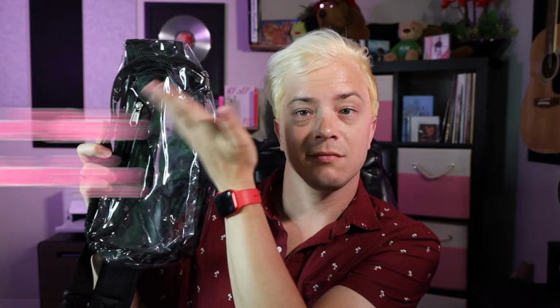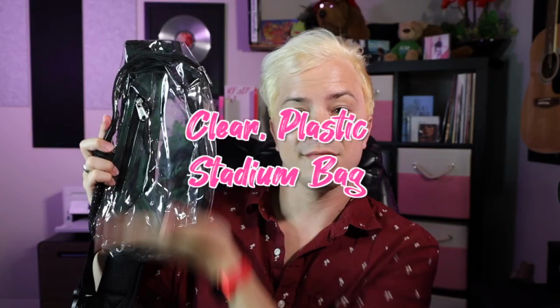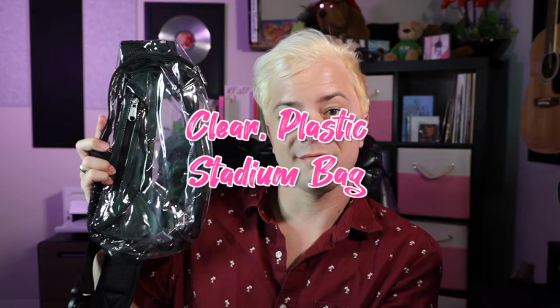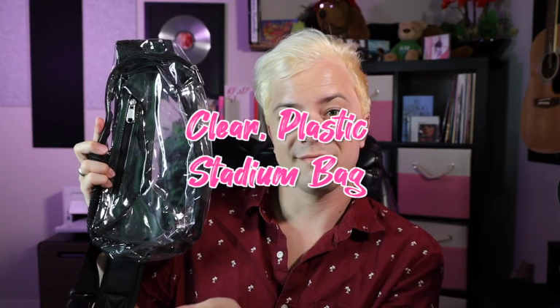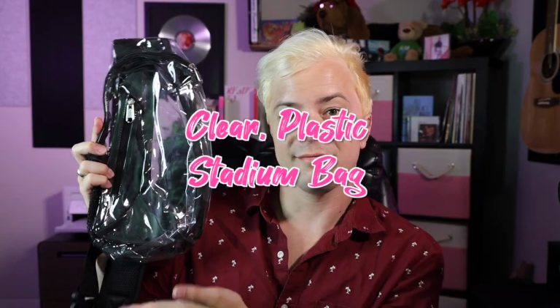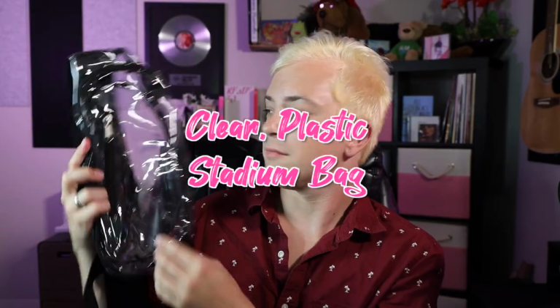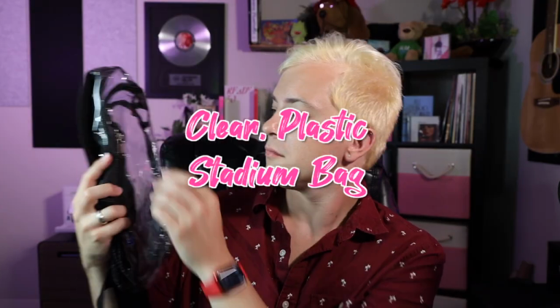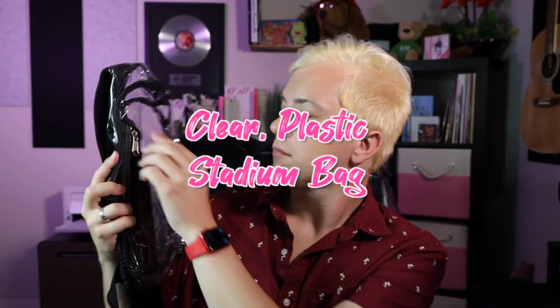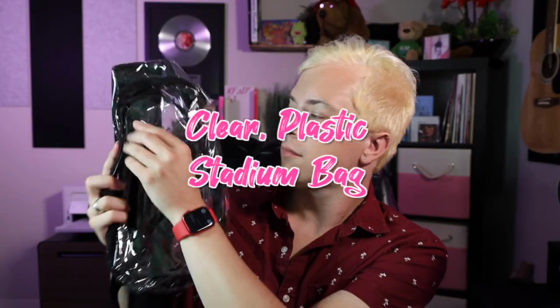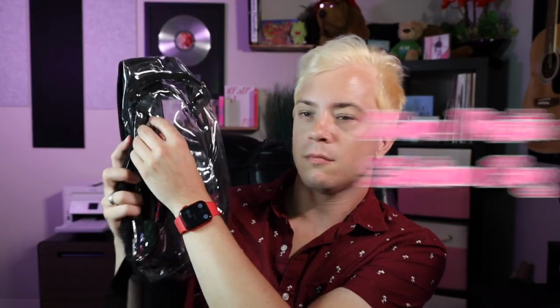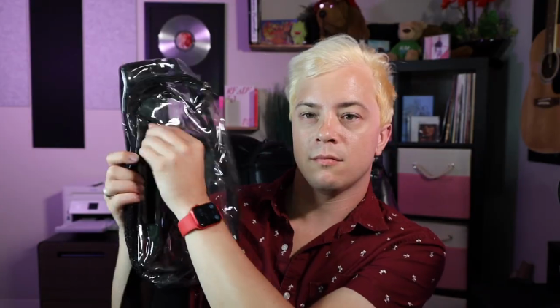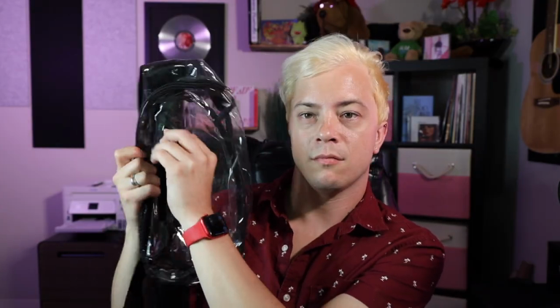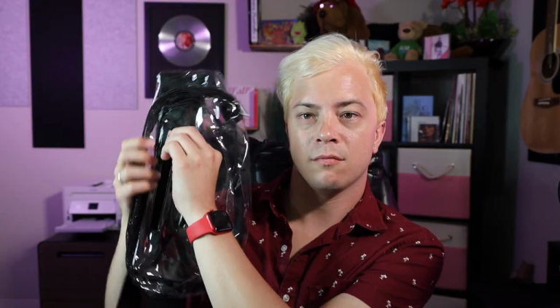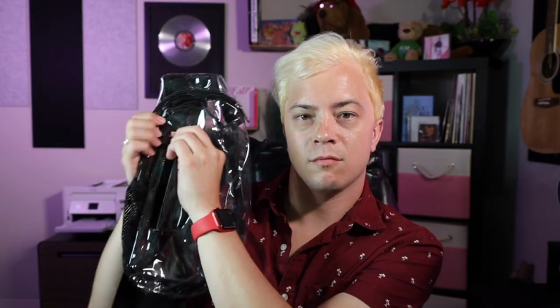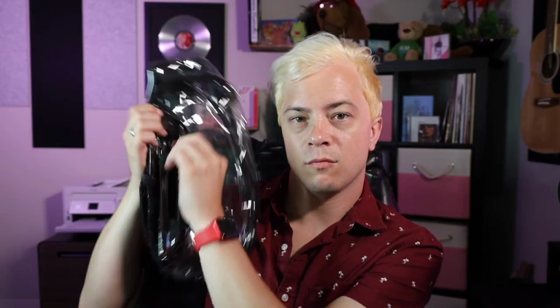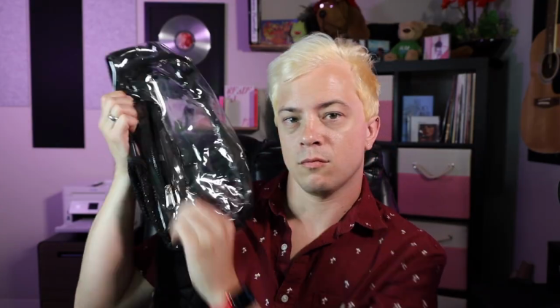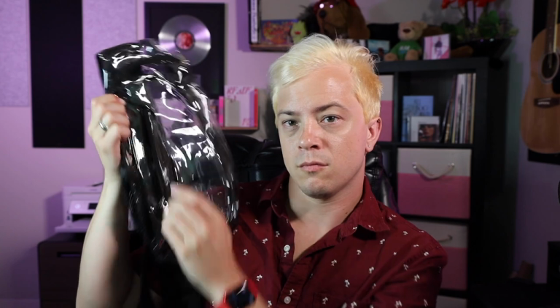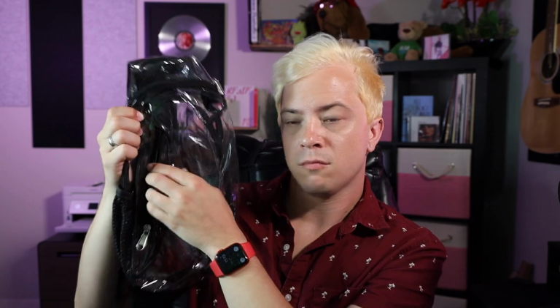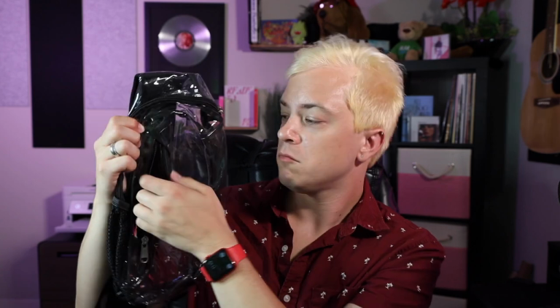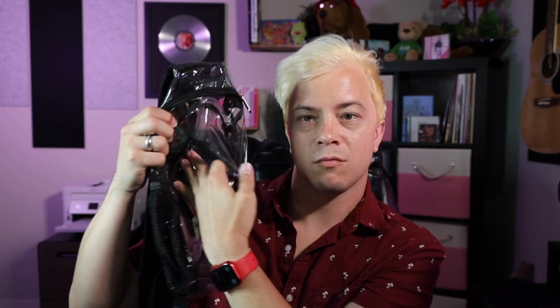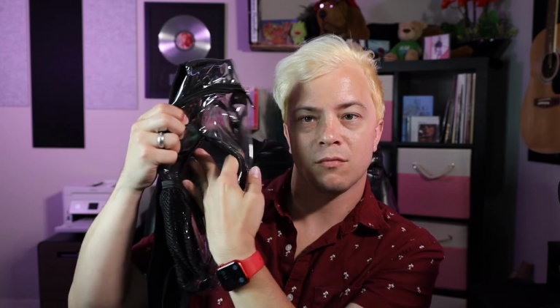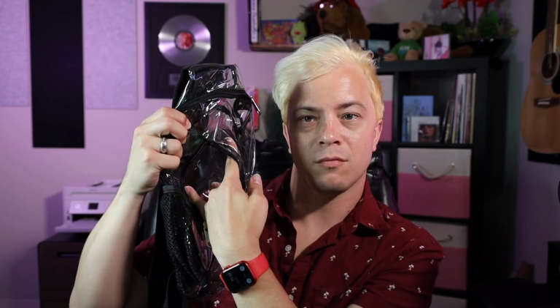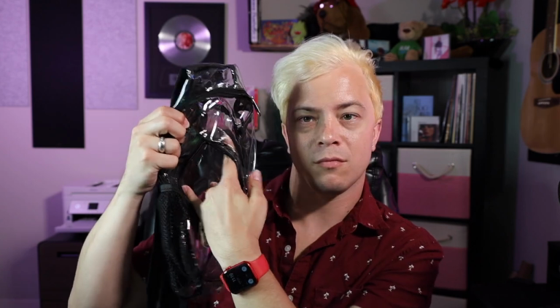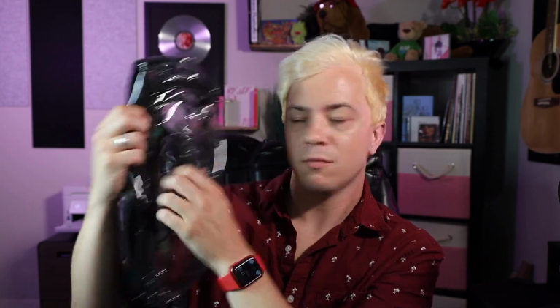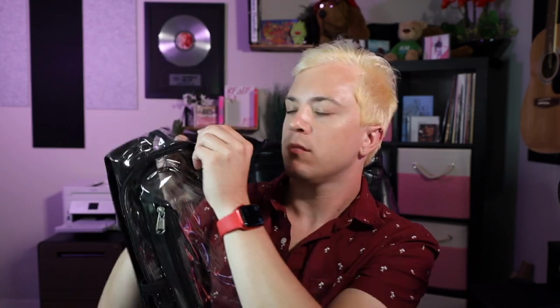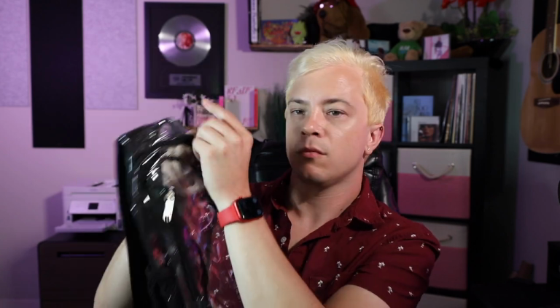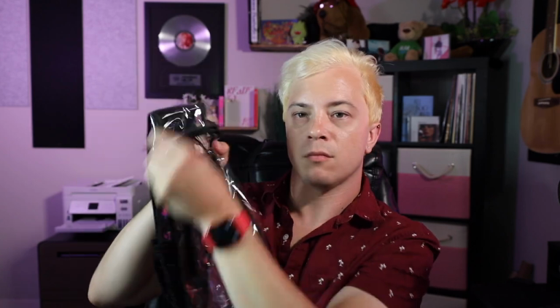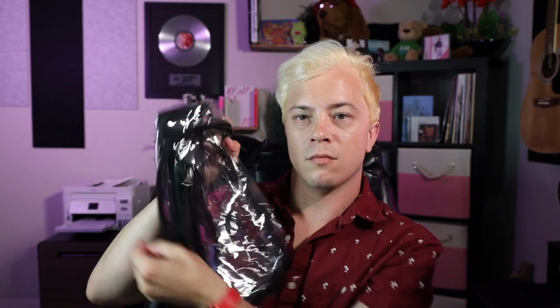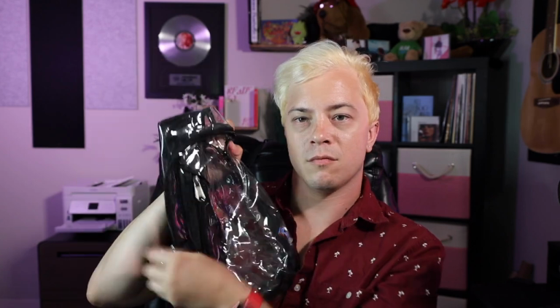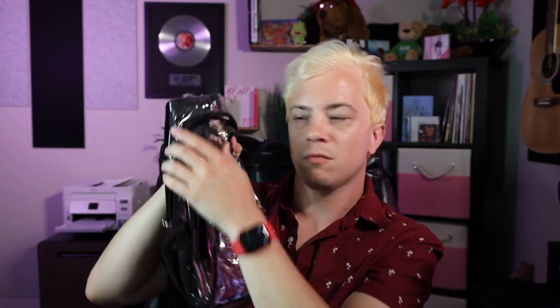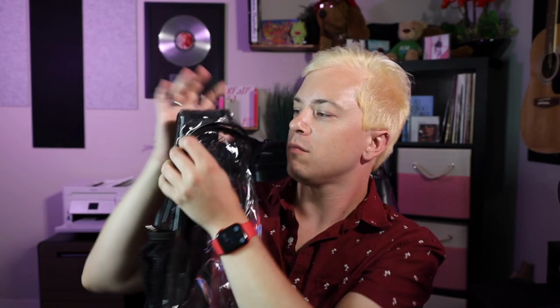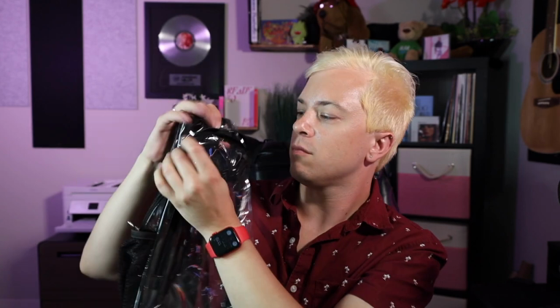I'm taking a clear plastic stadium bag. It was only about $14 and is already venue compliant, not to mention comfy.